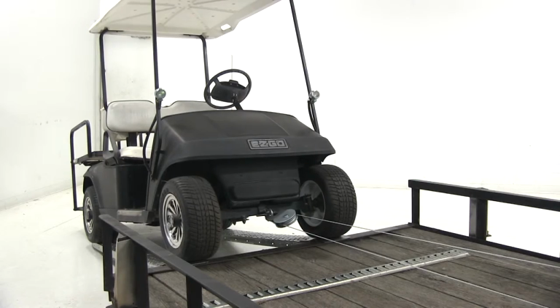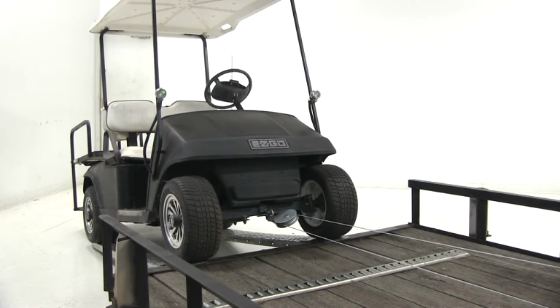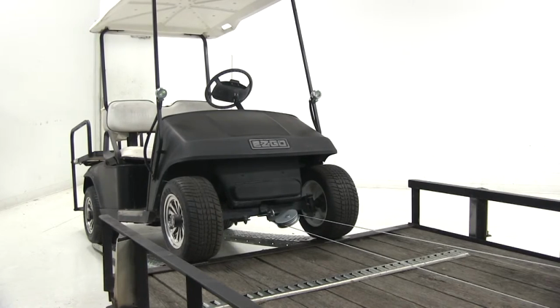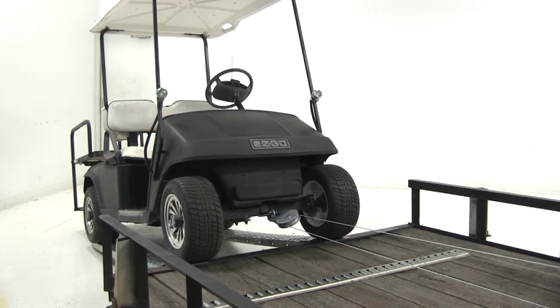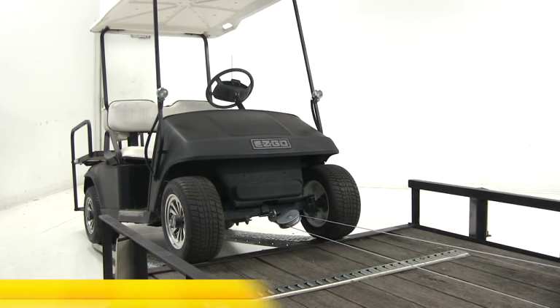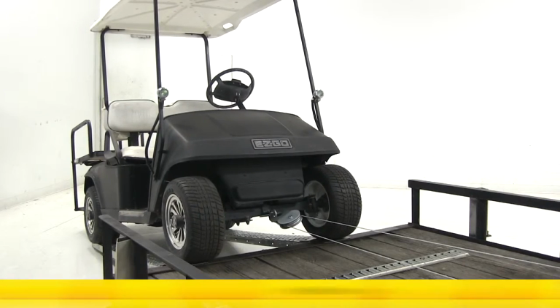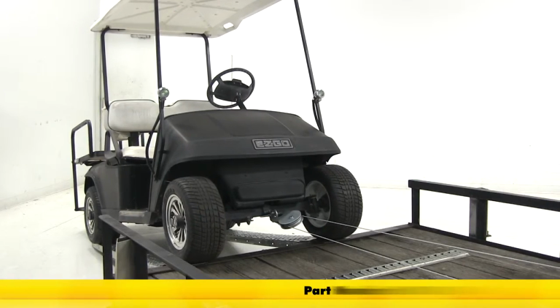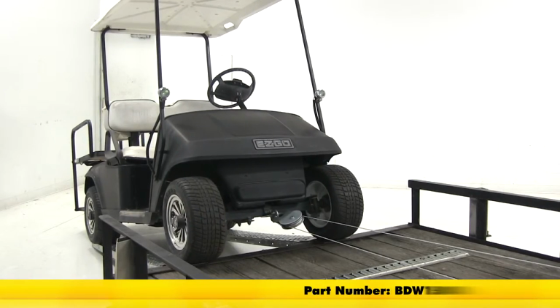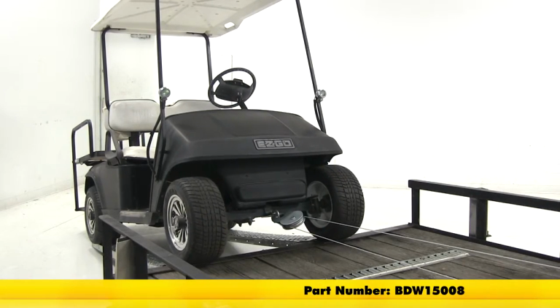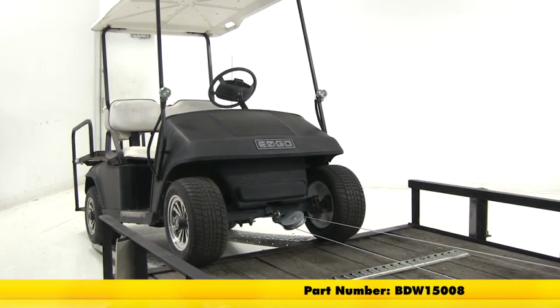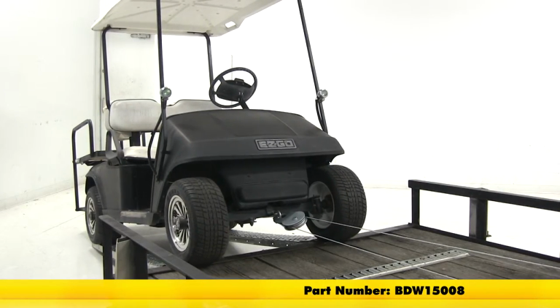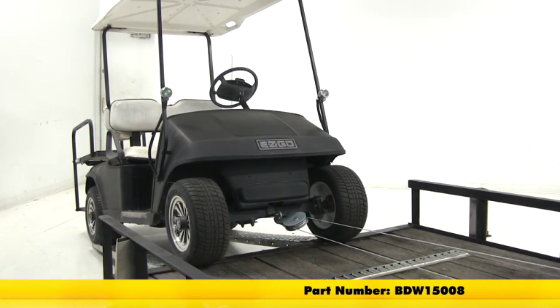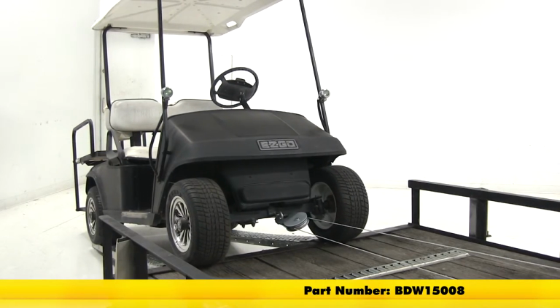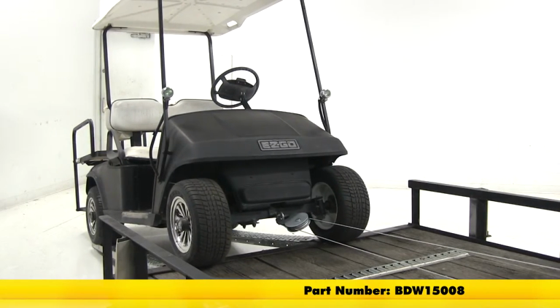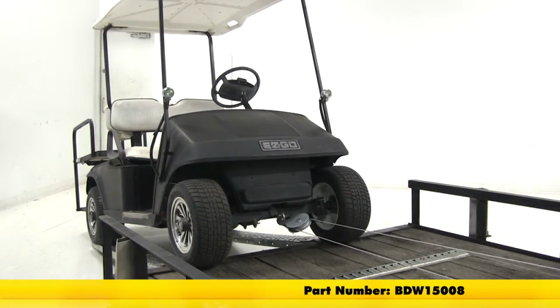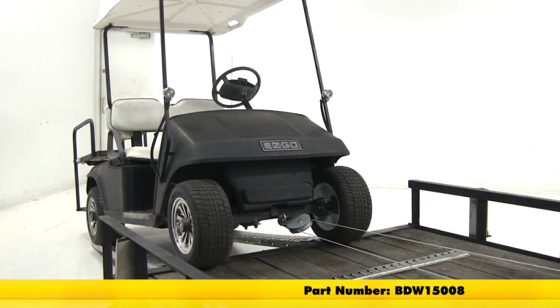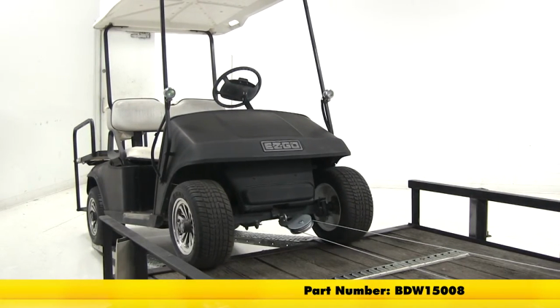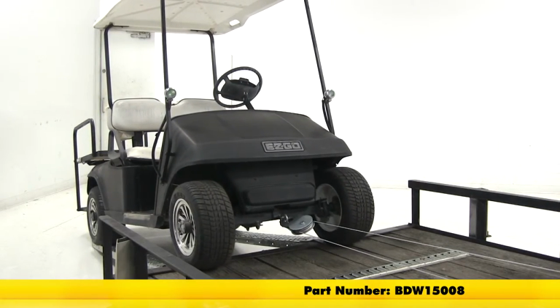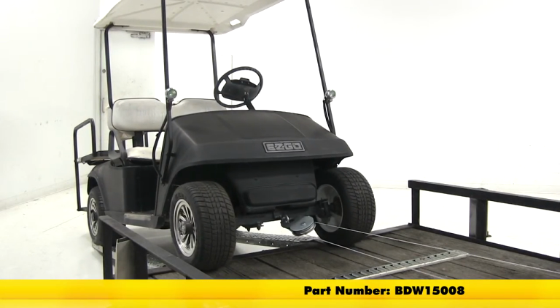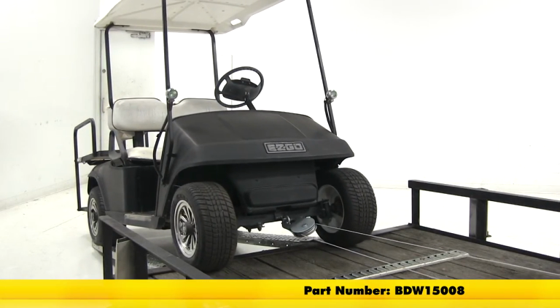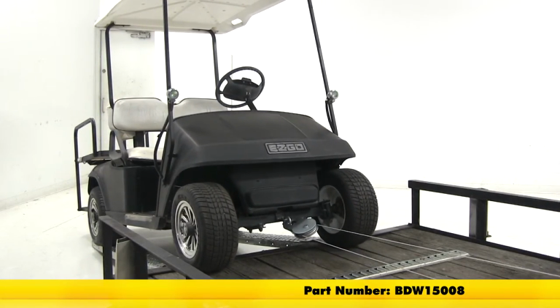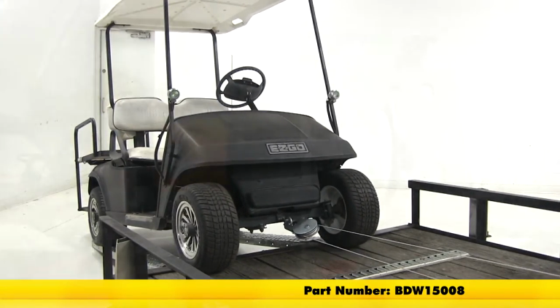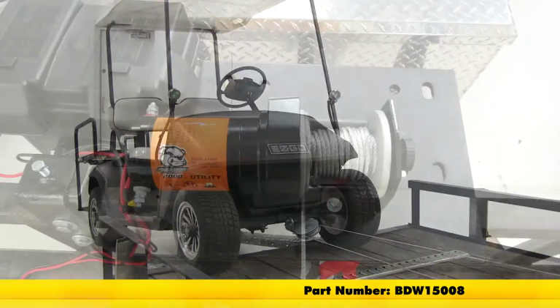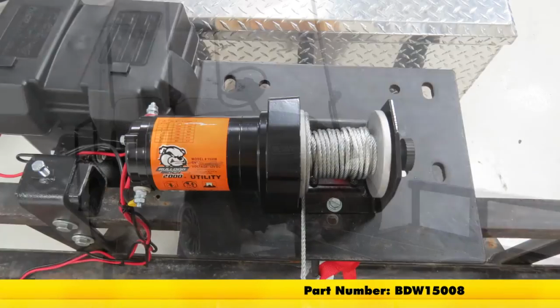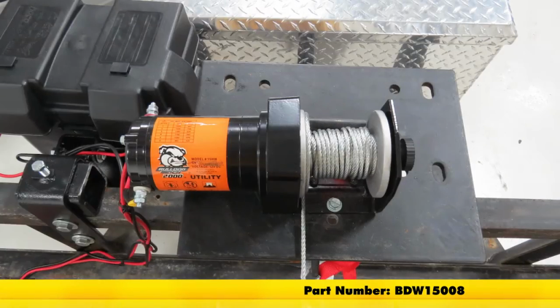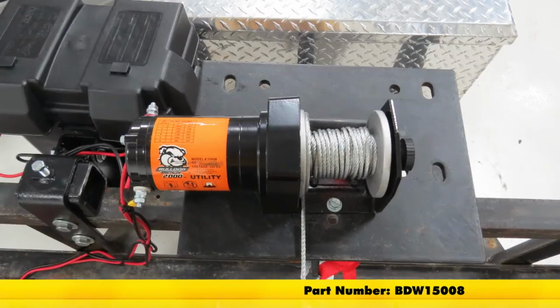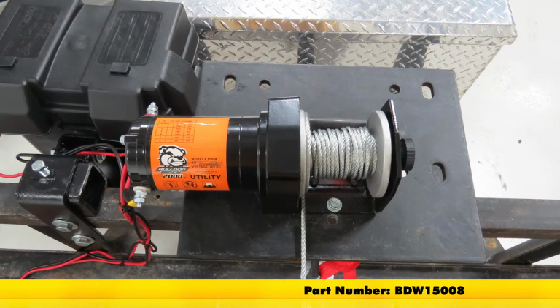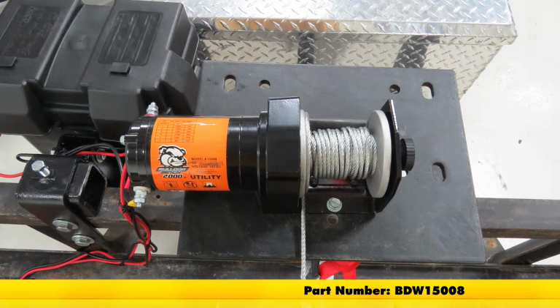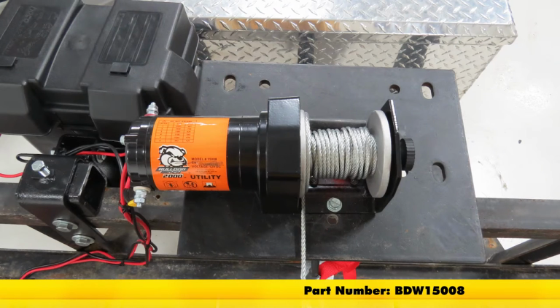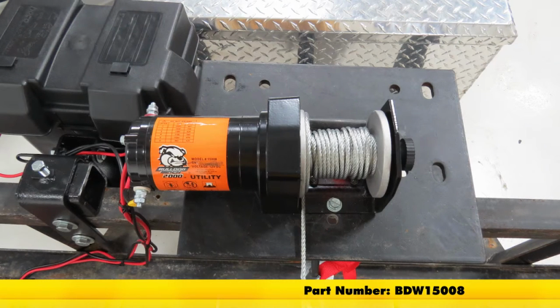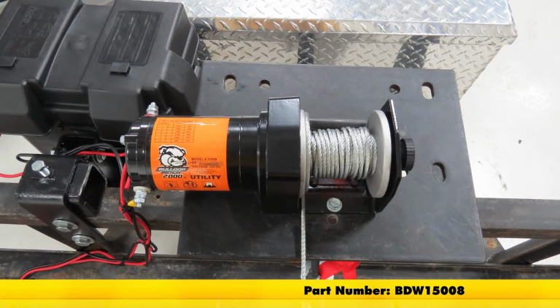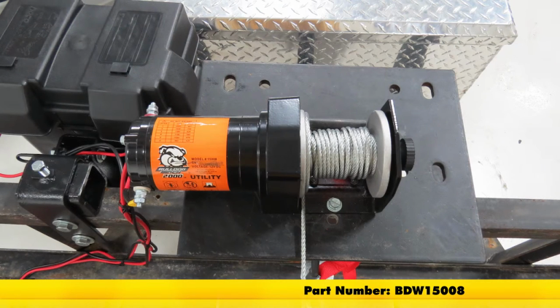And that's going to complete our look at the Bulldog Utility Trailer Winch, part number BDW-15008.